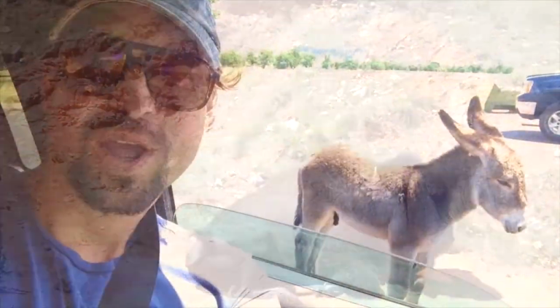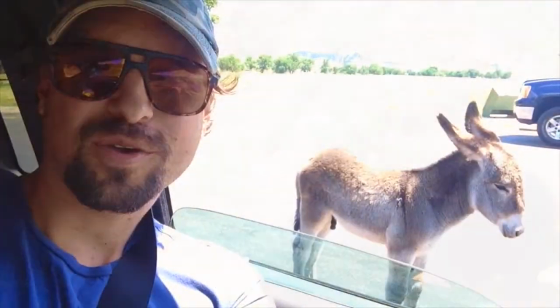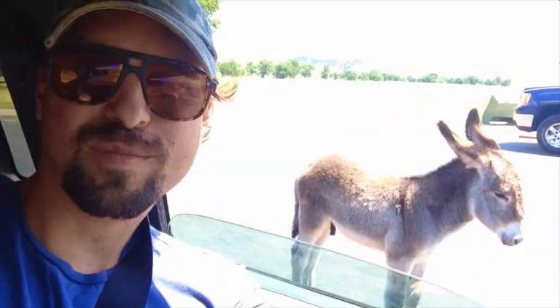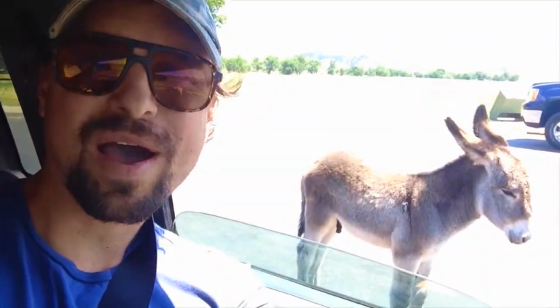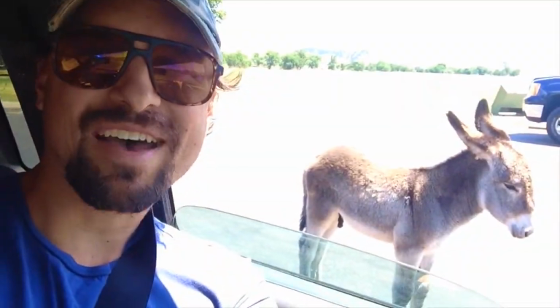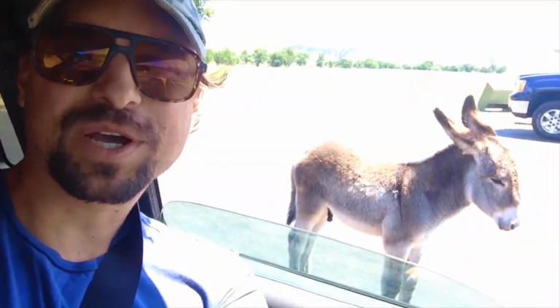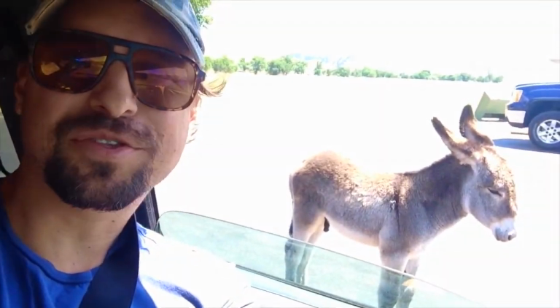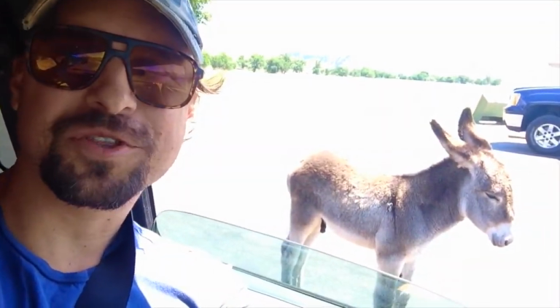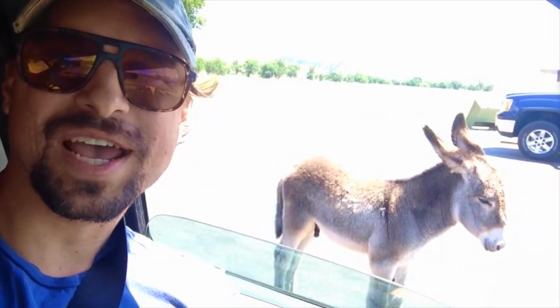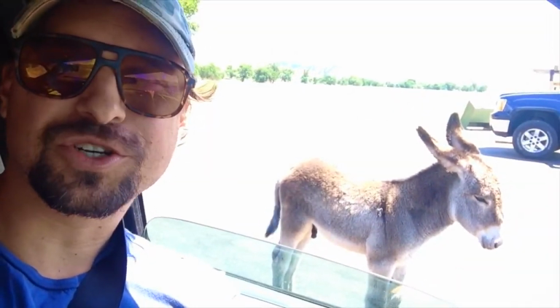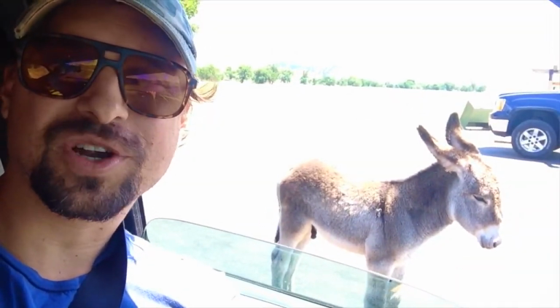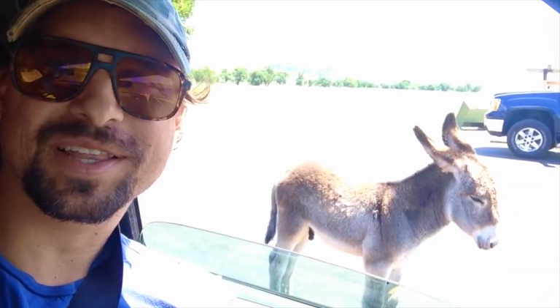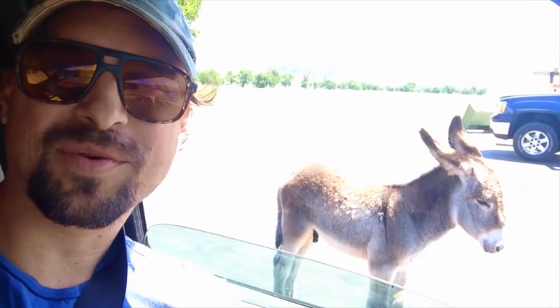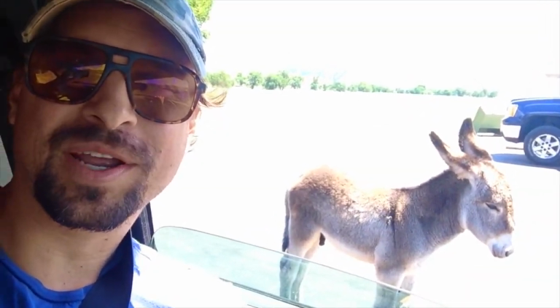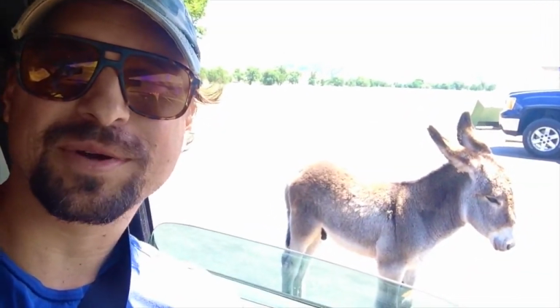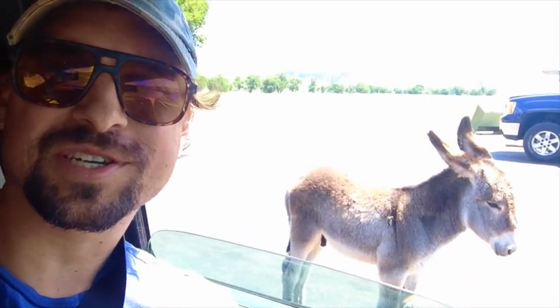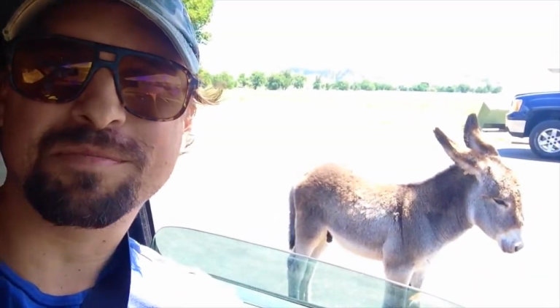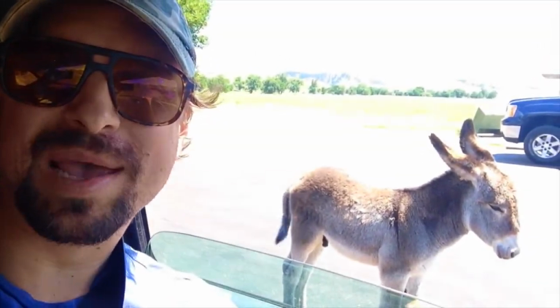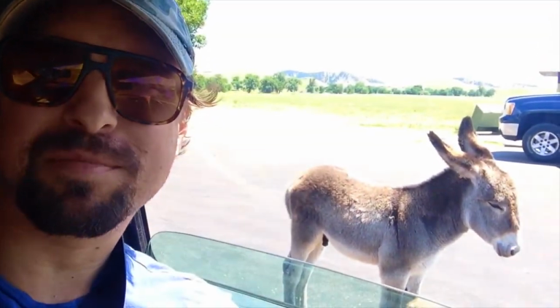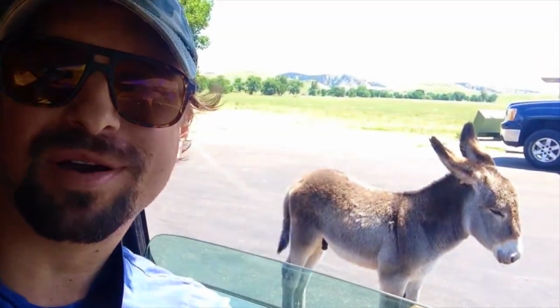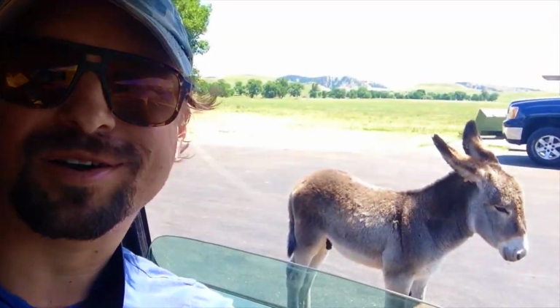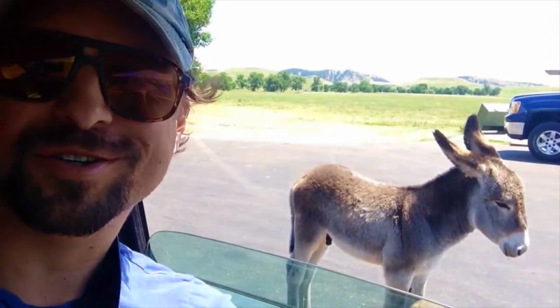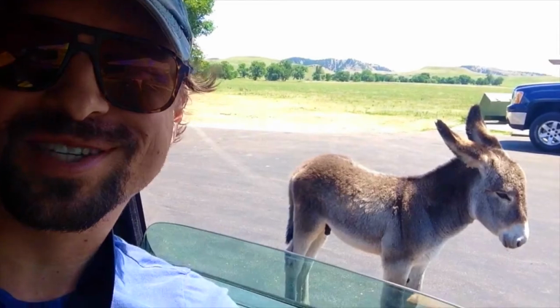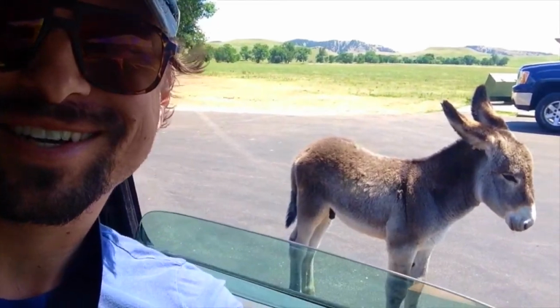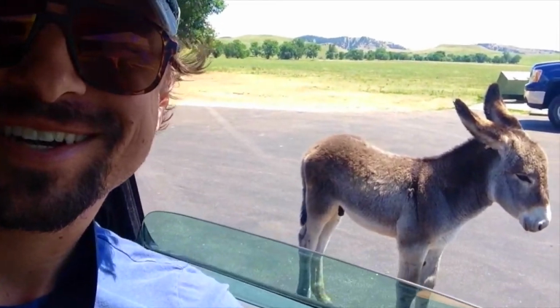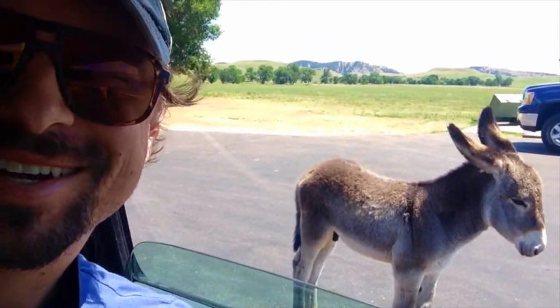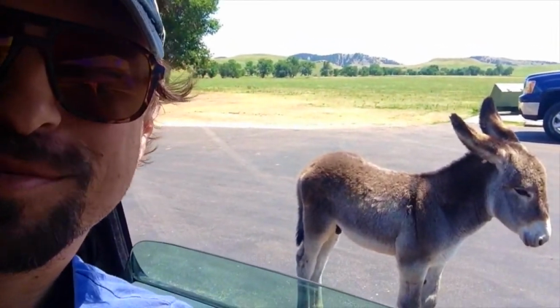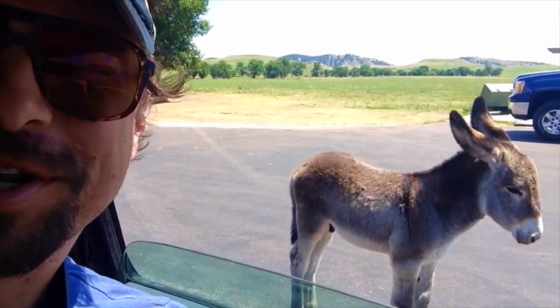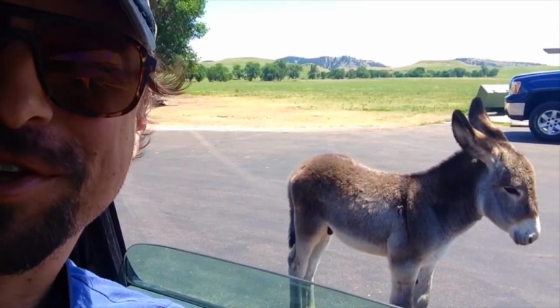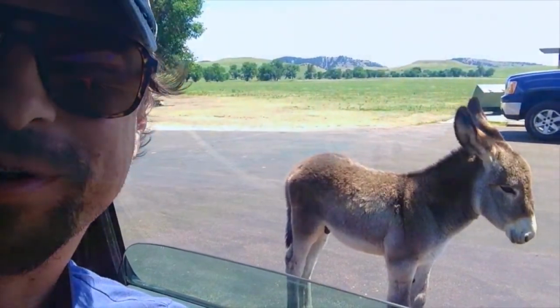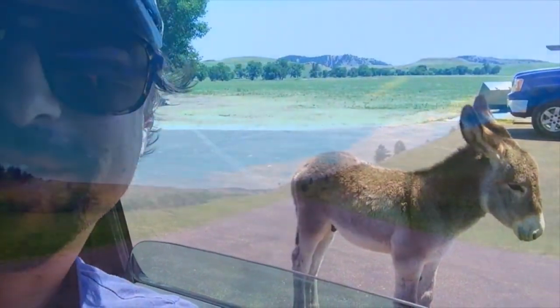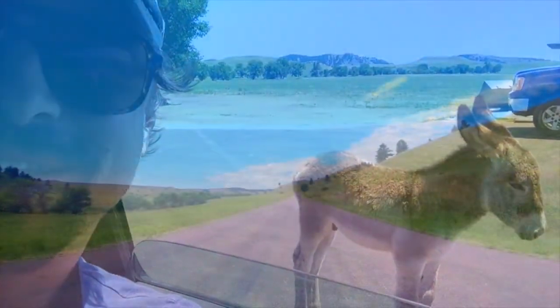We're about halfway through the nature trail and we're here with some baby burros. Pretty cute, aren't they?